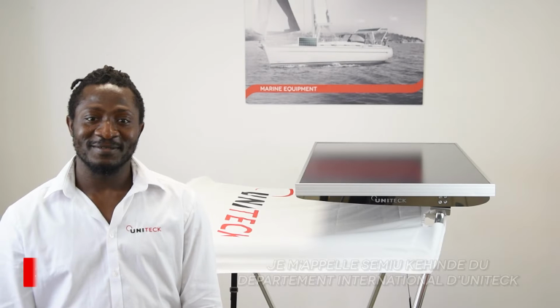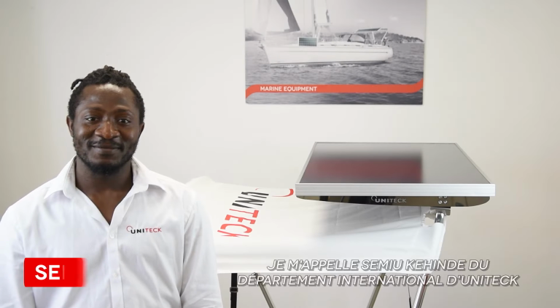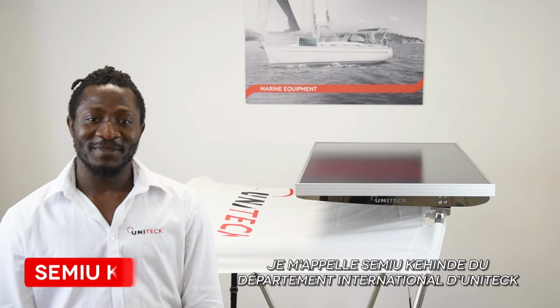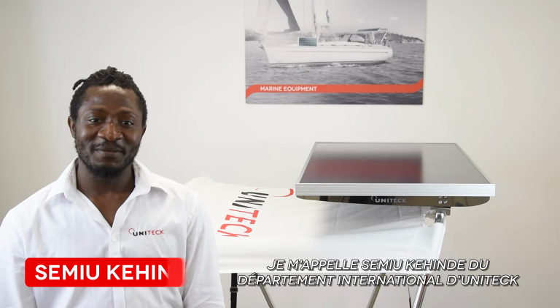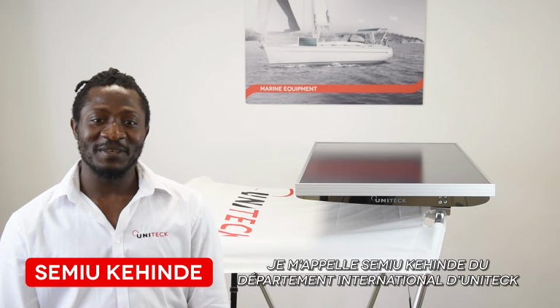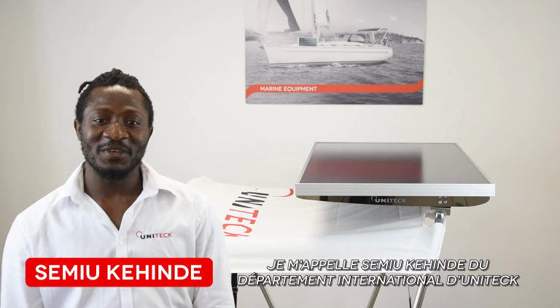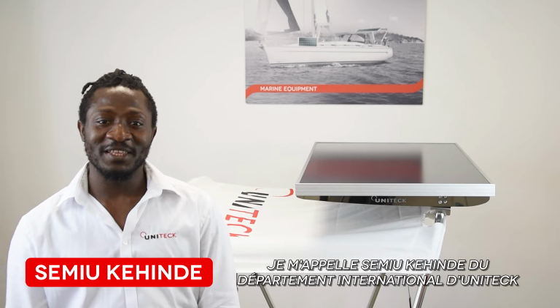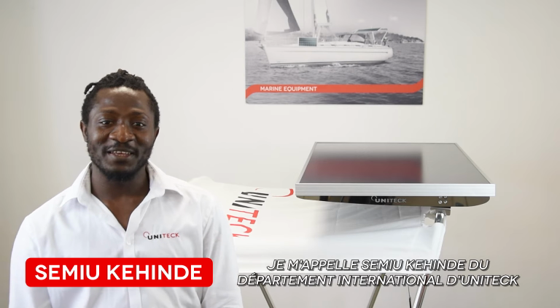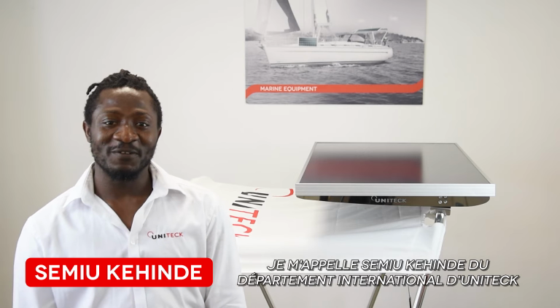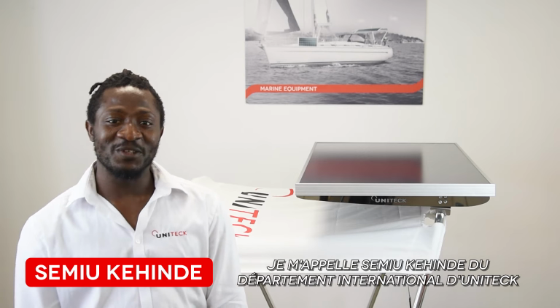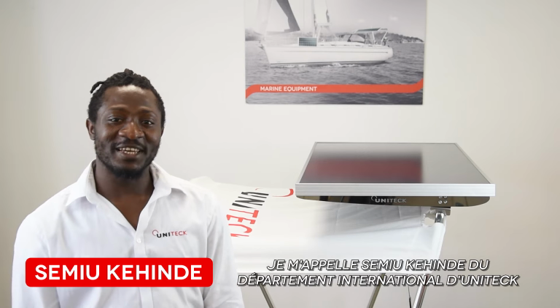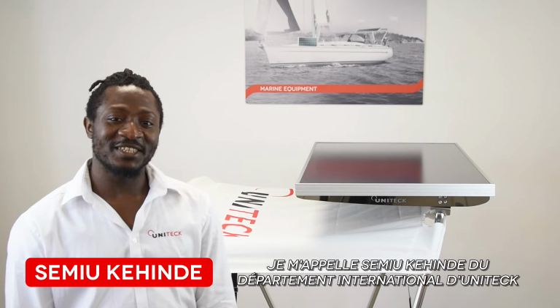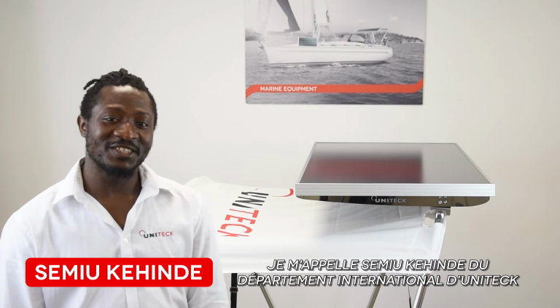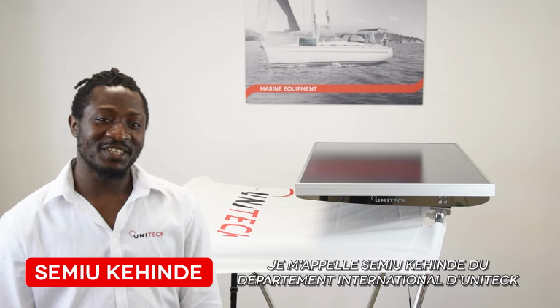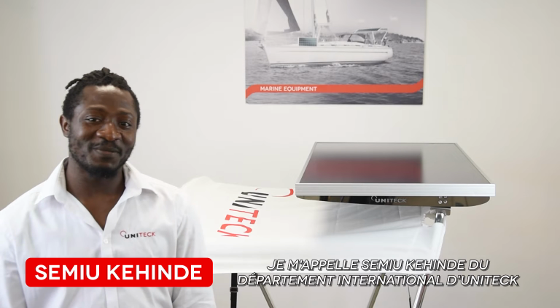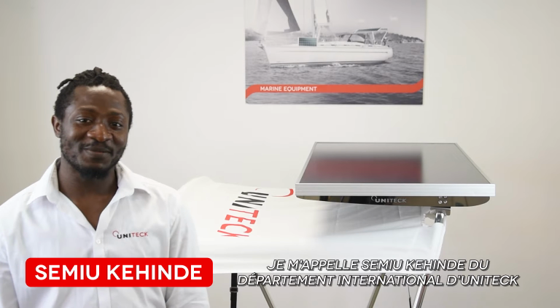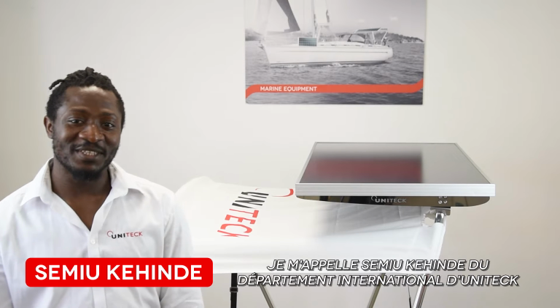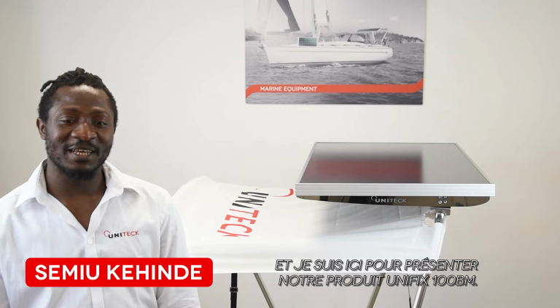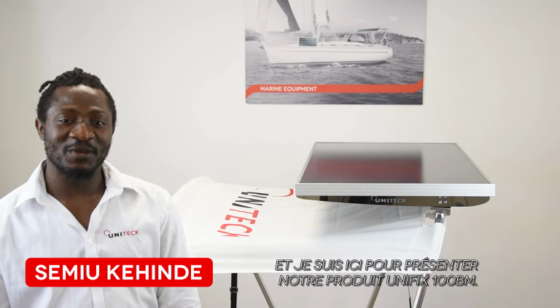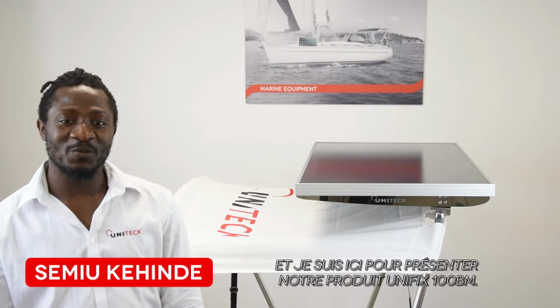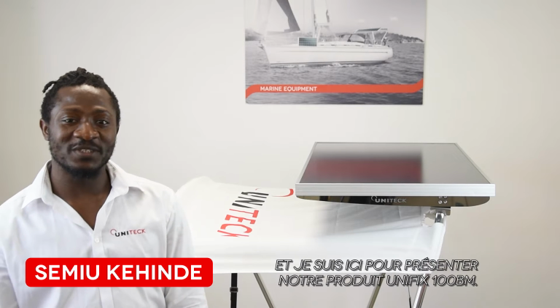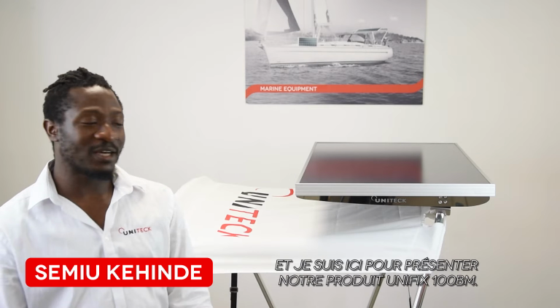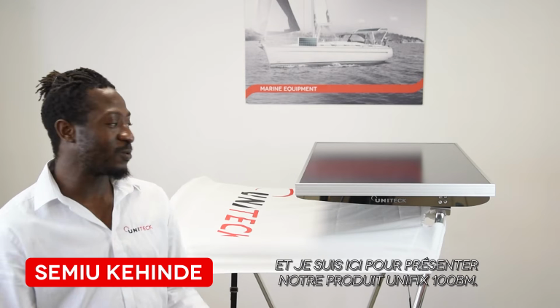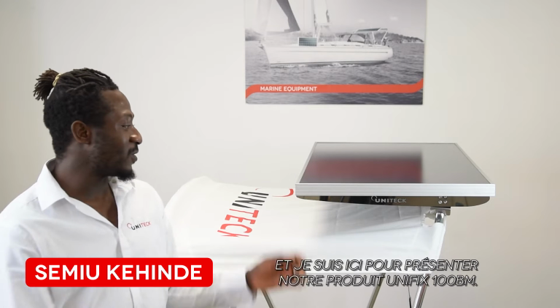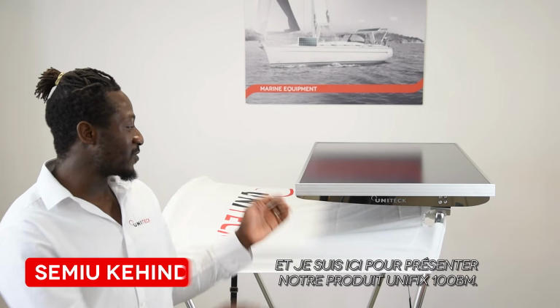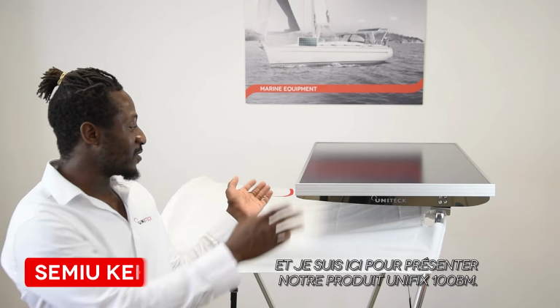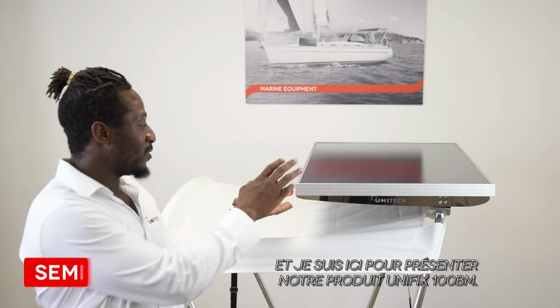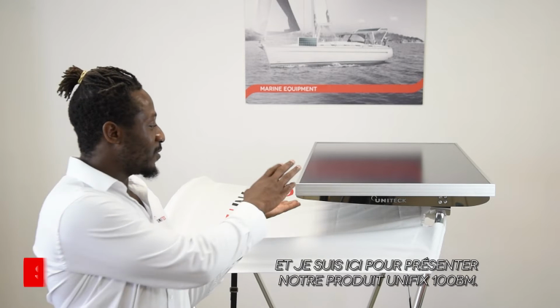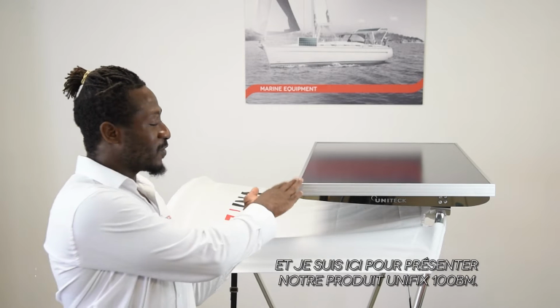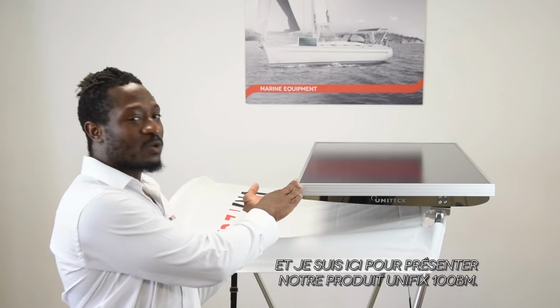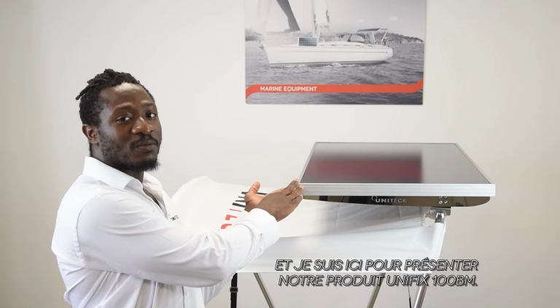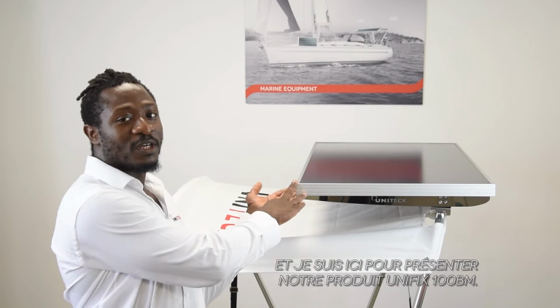My name is Semih Cahindé from the Editech International Department, and I'm here to present our product, the Fix 1001.